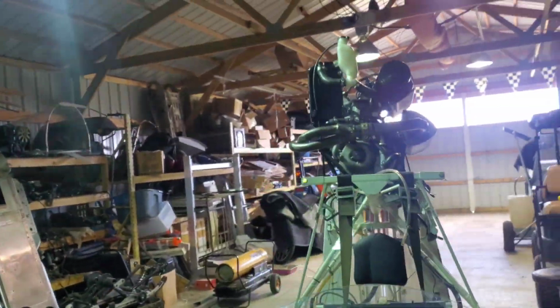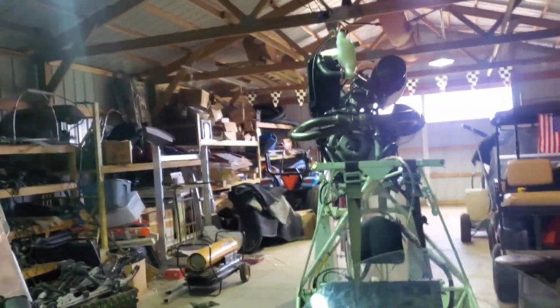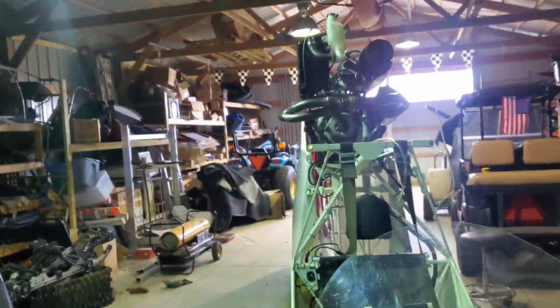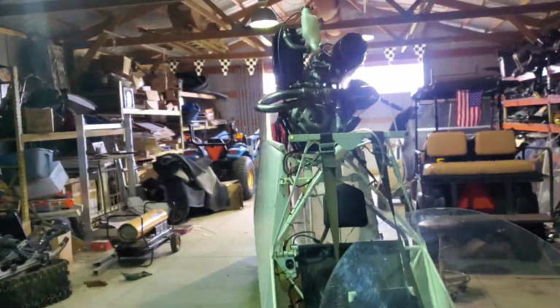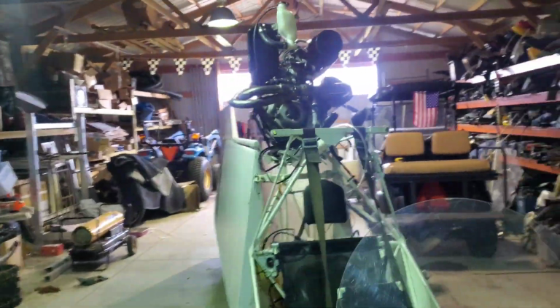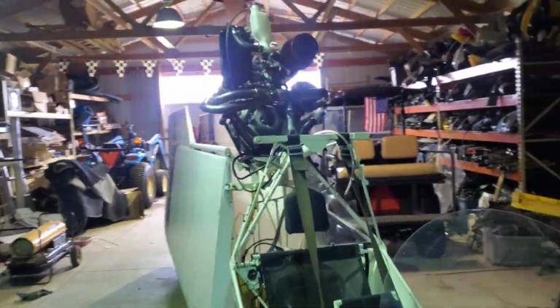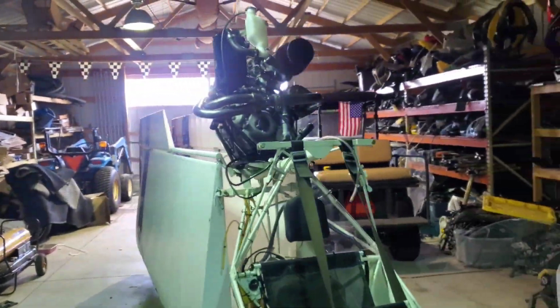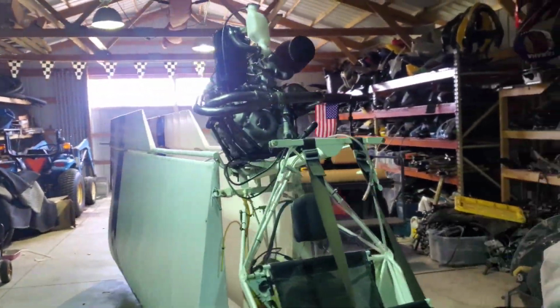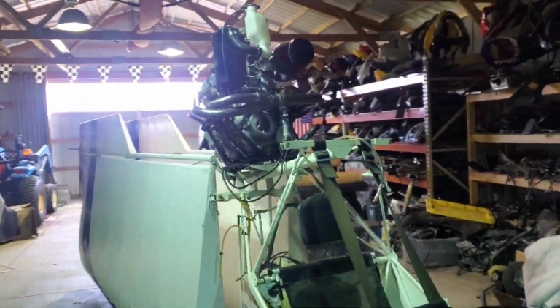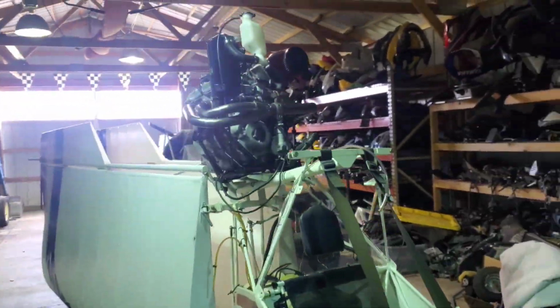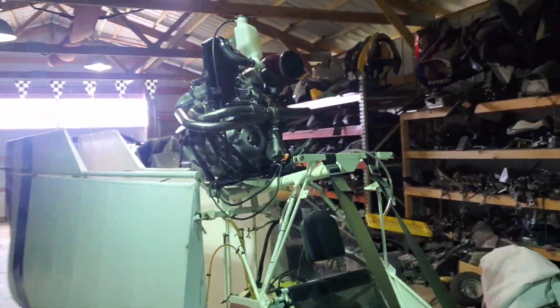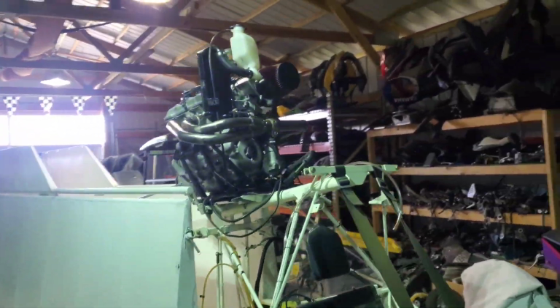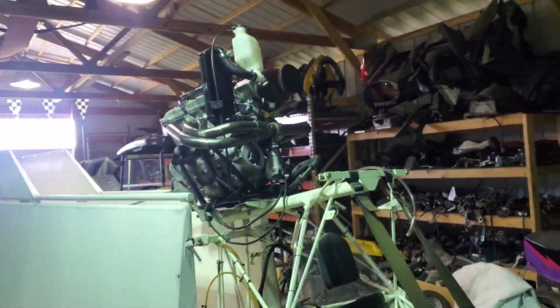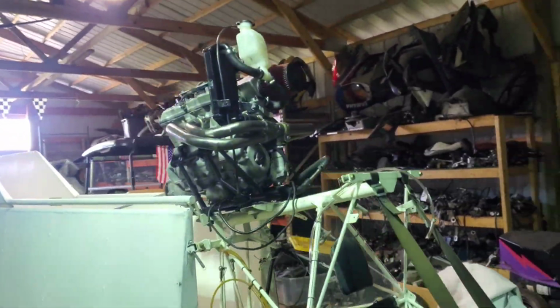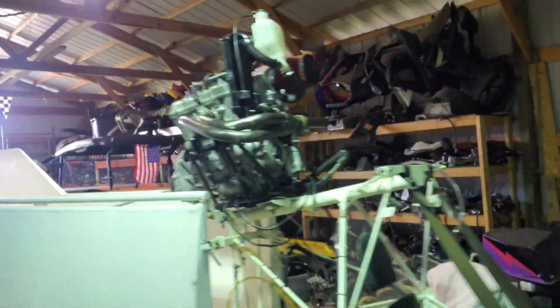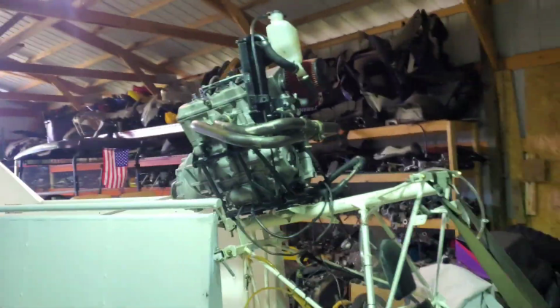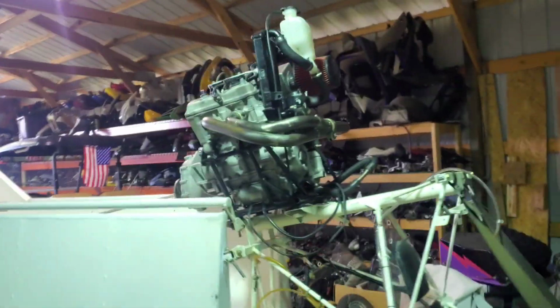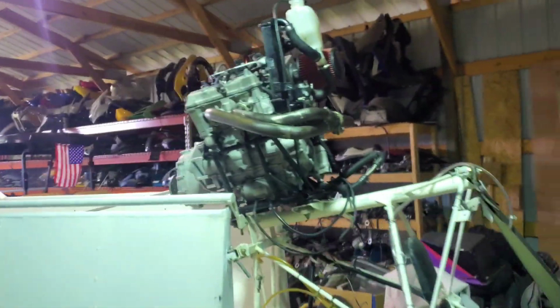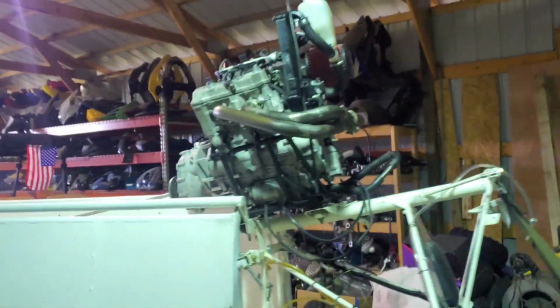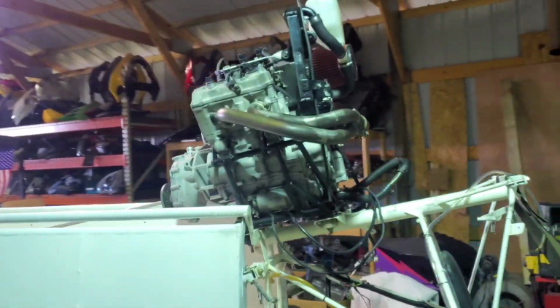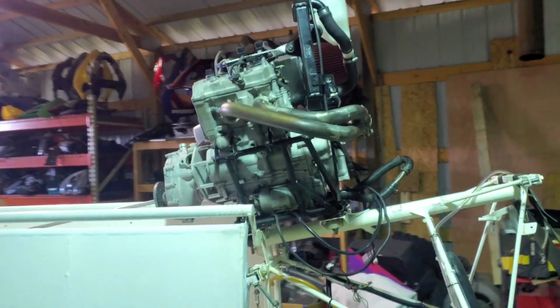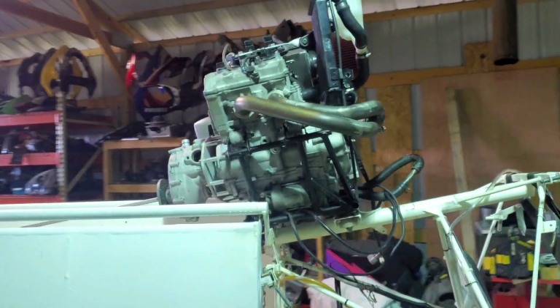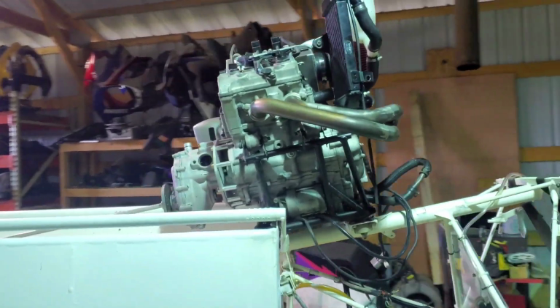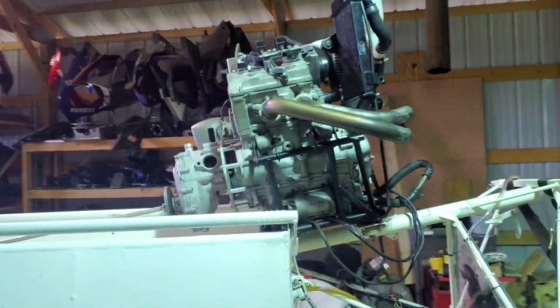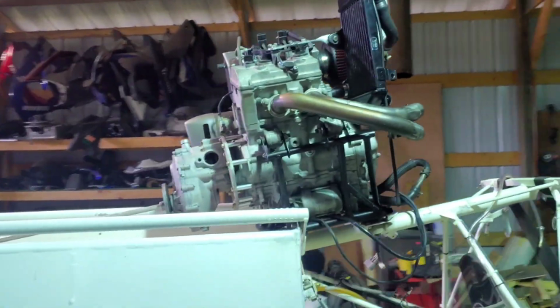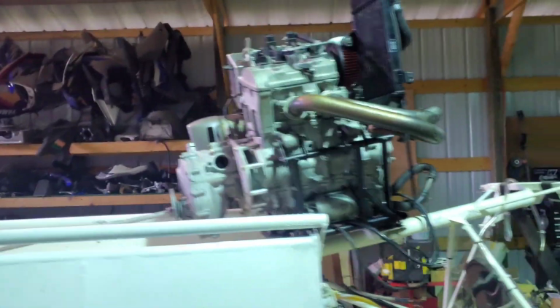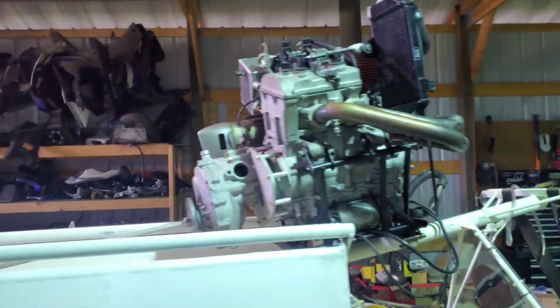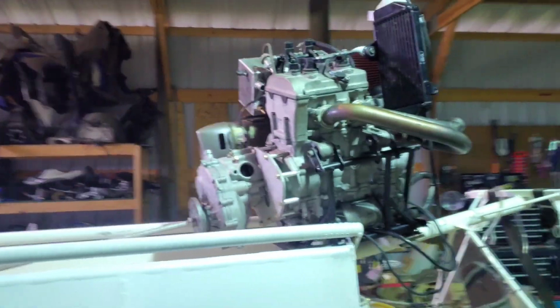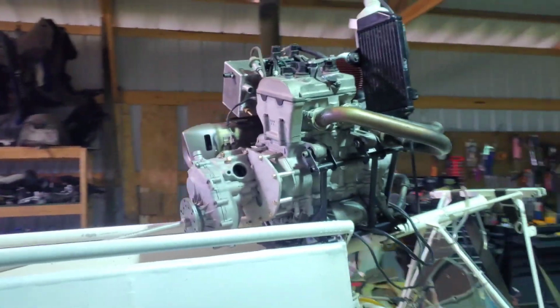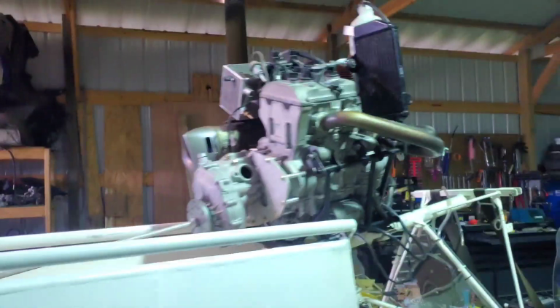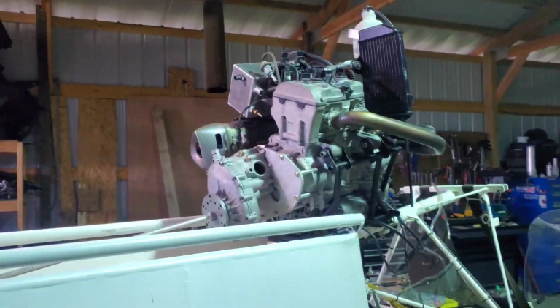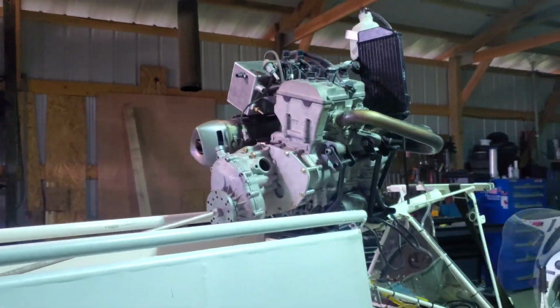I gotta buy some different hardware for the mount because they're a little long, but man I'm excited — it is on the plane. A lot of work left to do, but heck yeah, that's a big step. Let's keep on trucking.